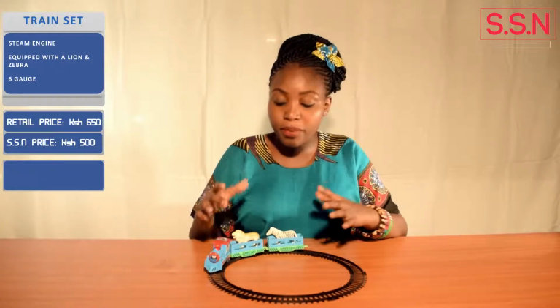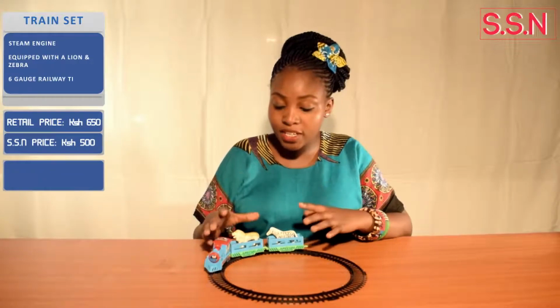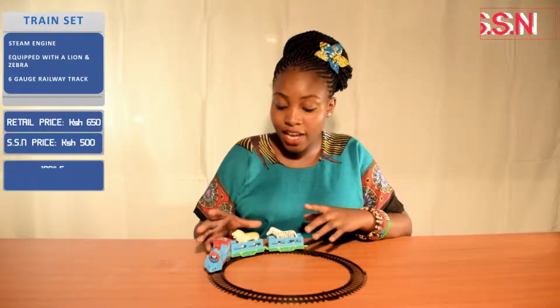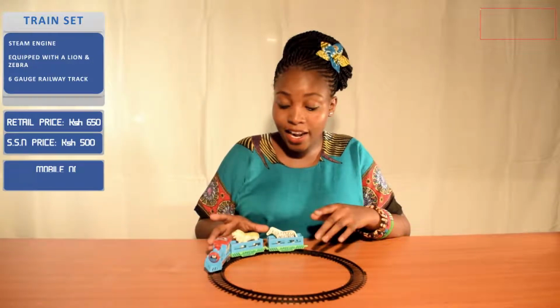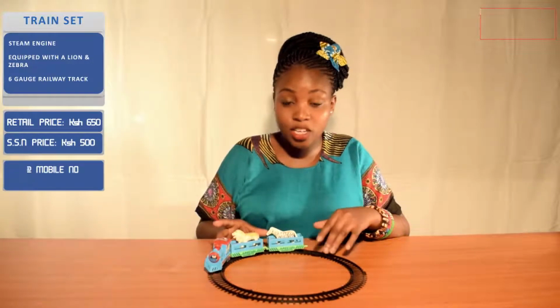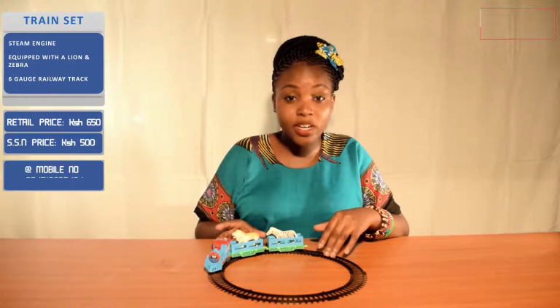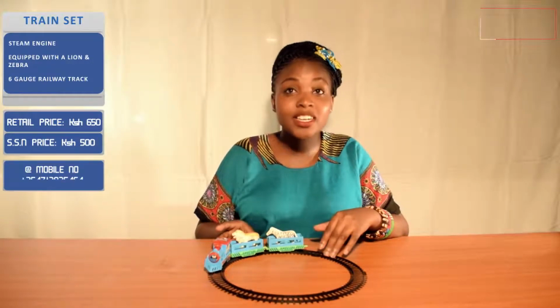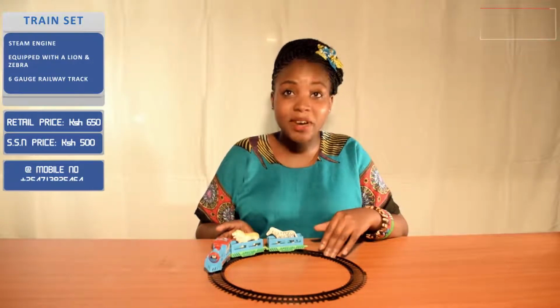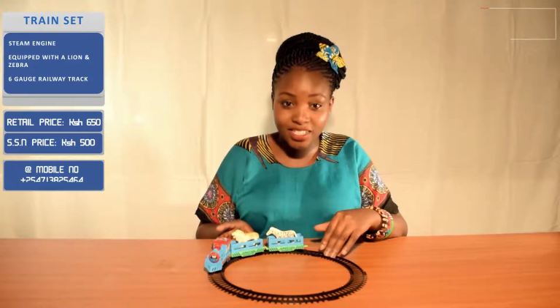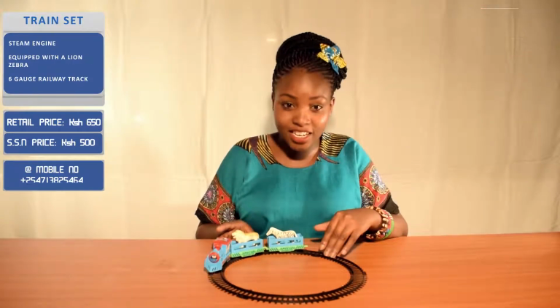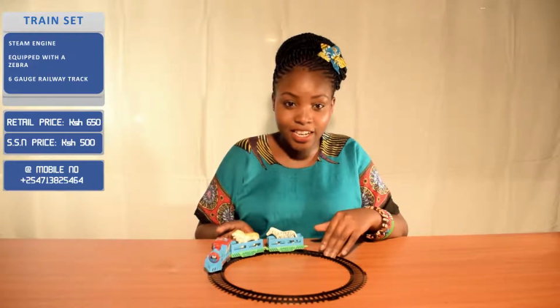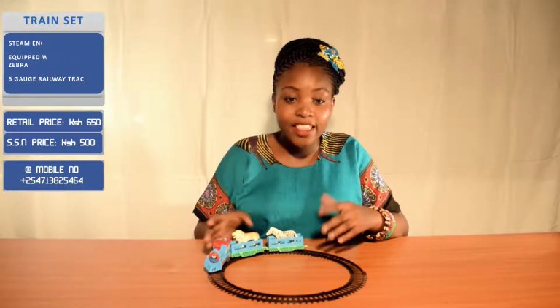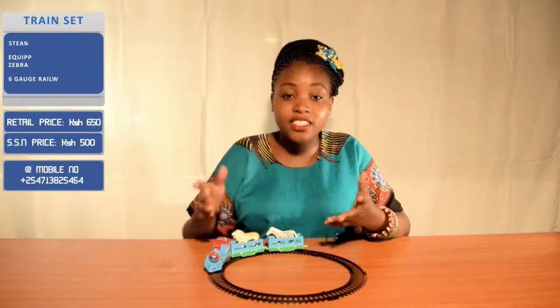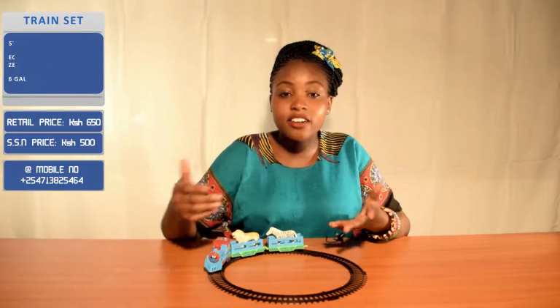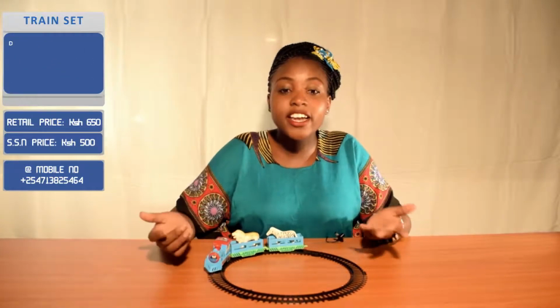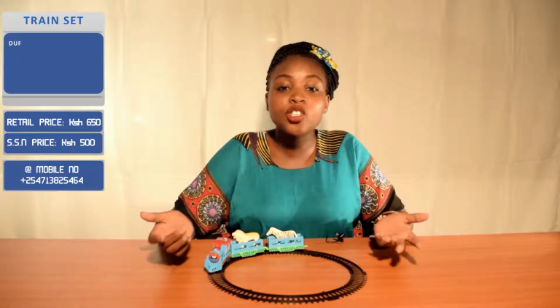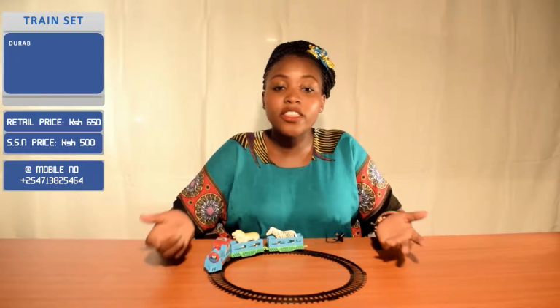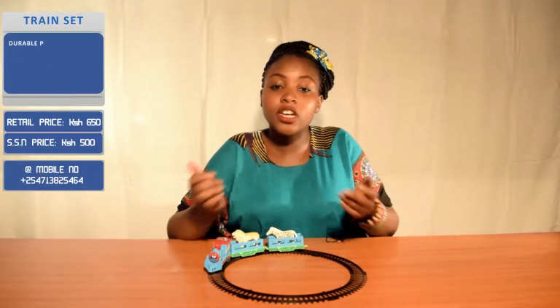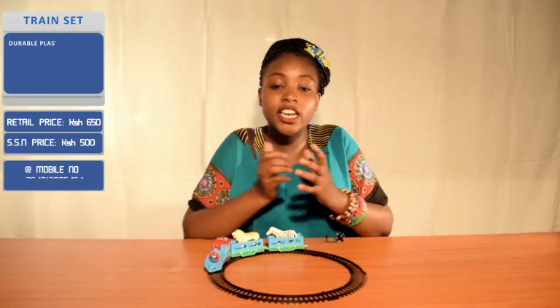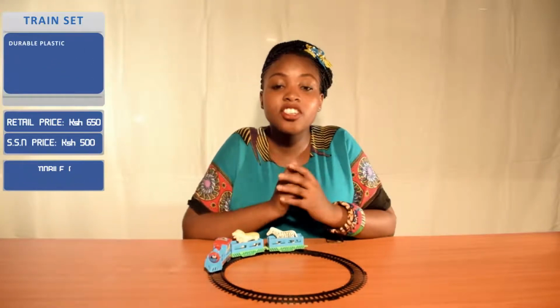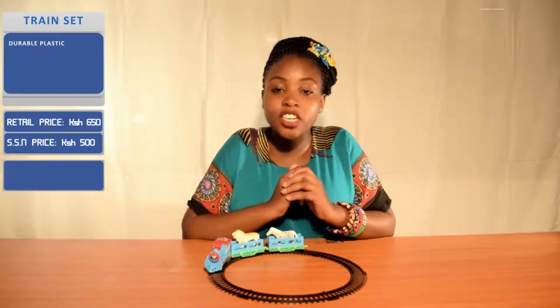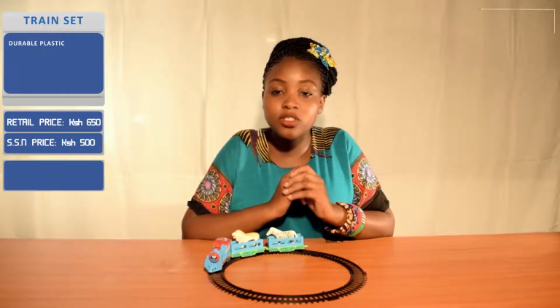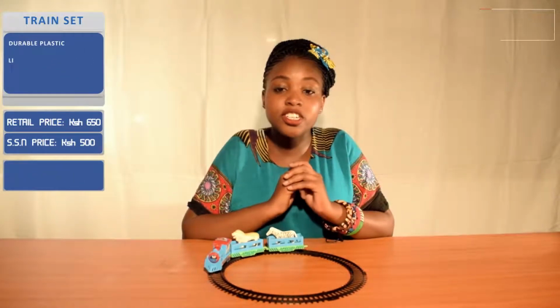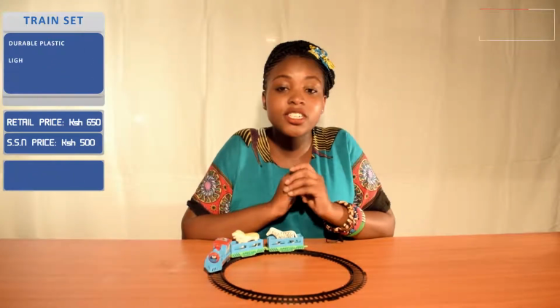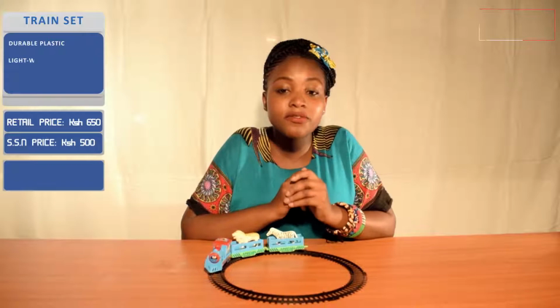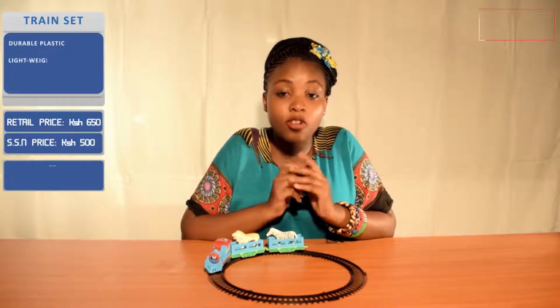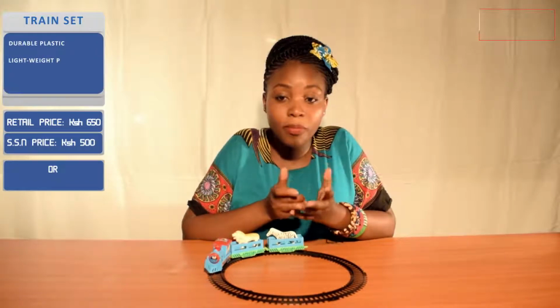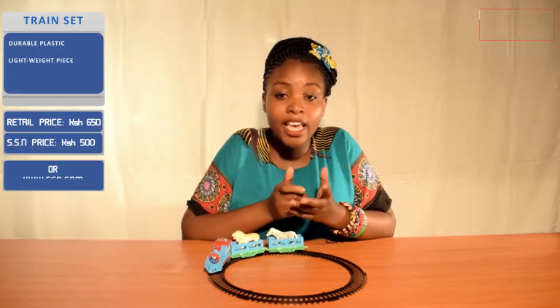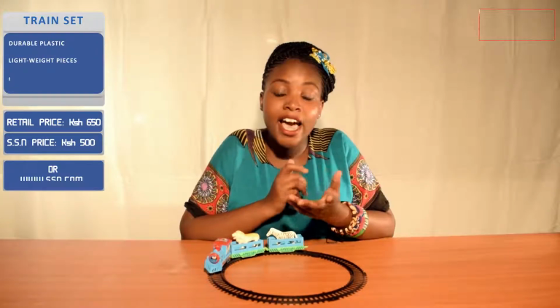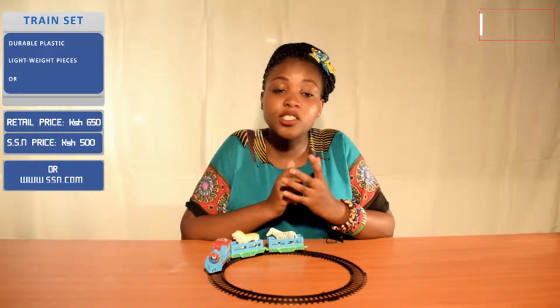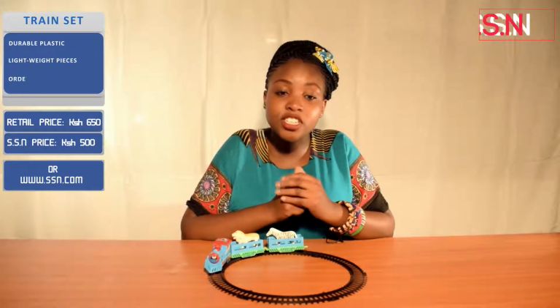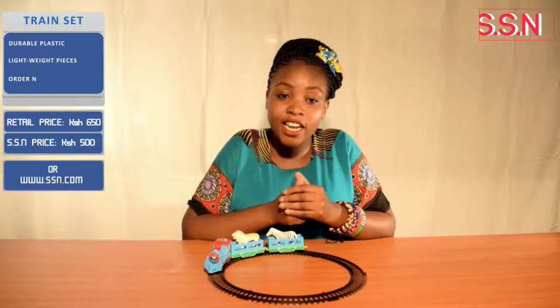The pieces are lightweight but sturdy. This is a great toy that will engage kids with creative role play and storytelling.